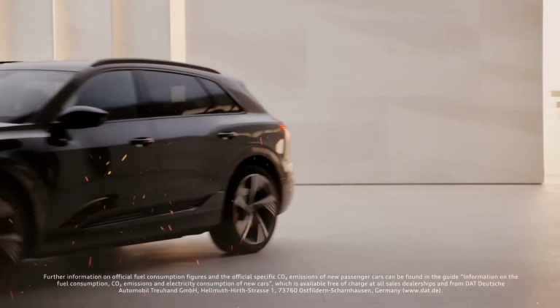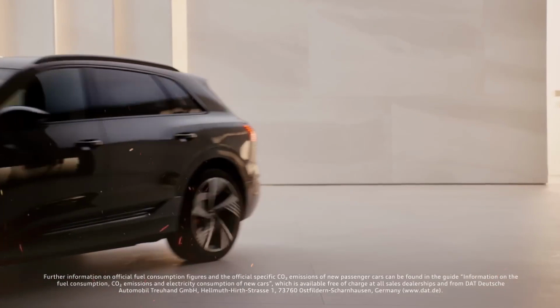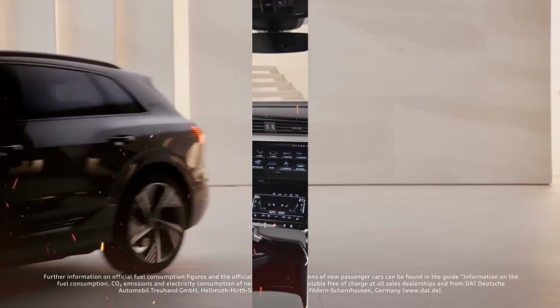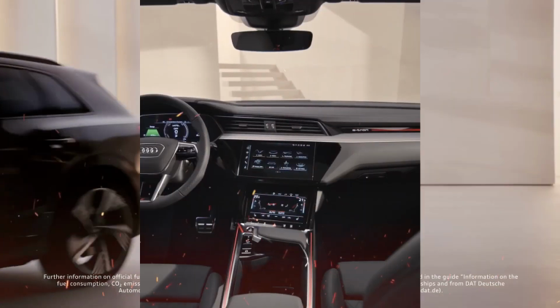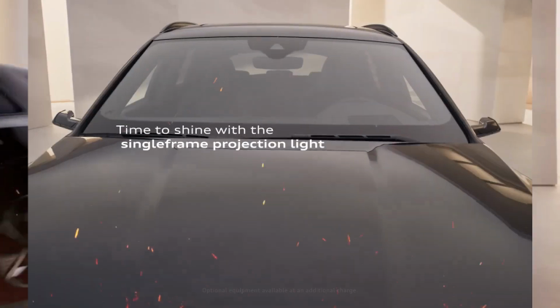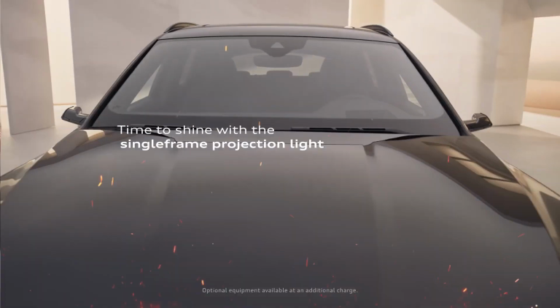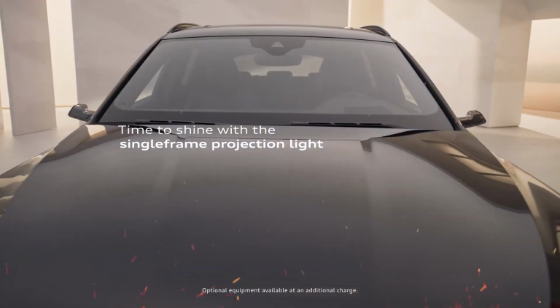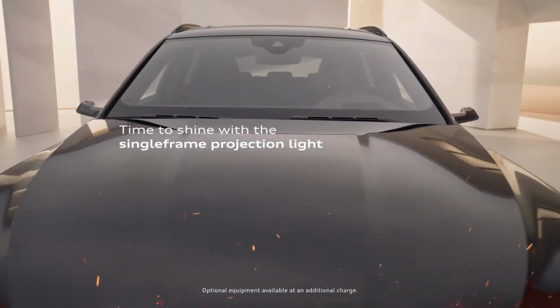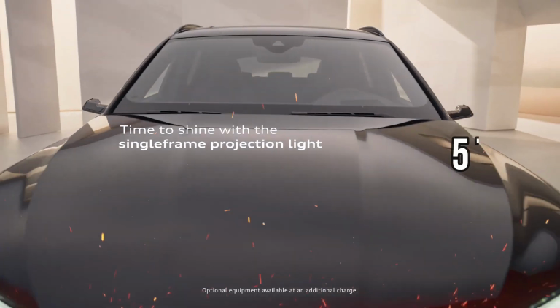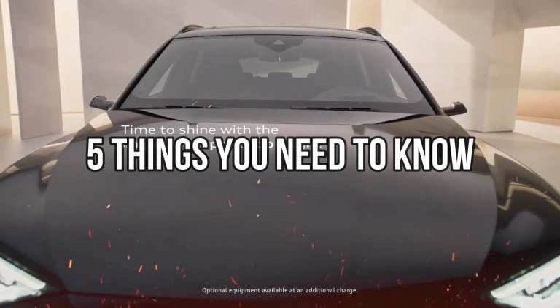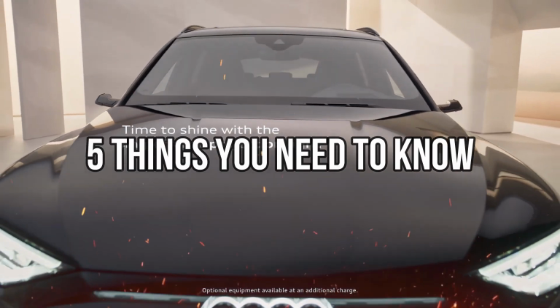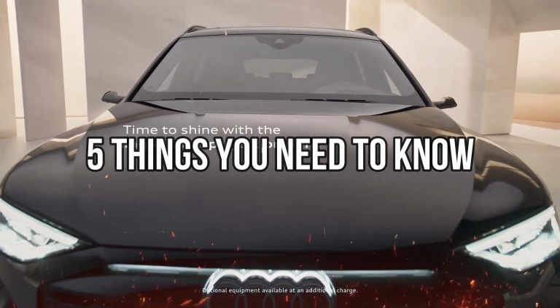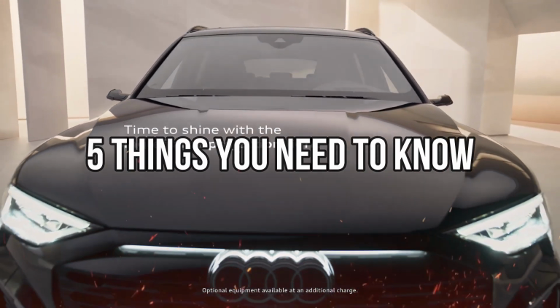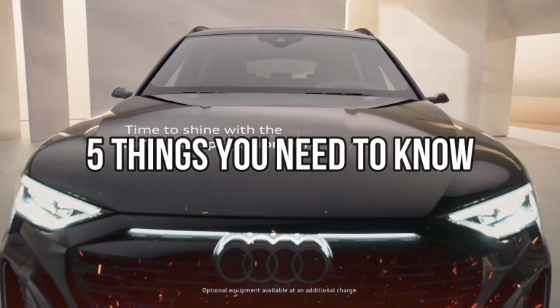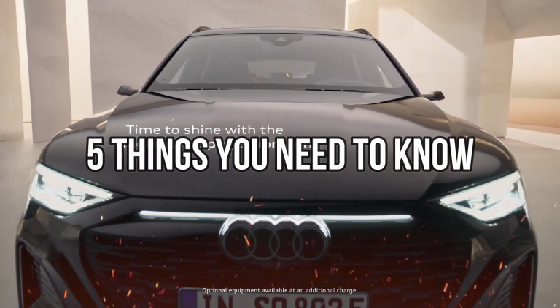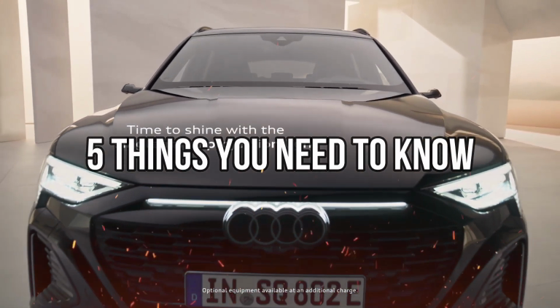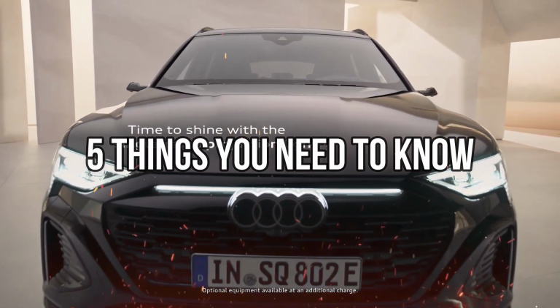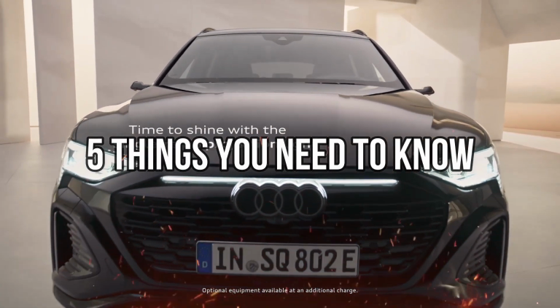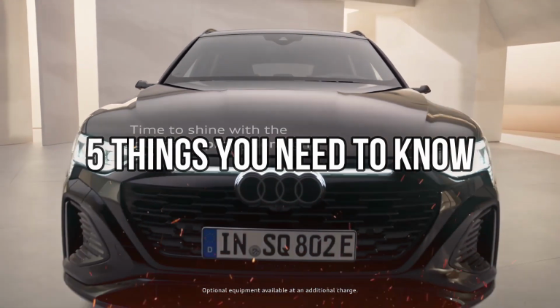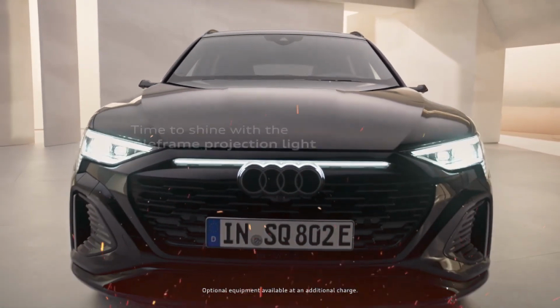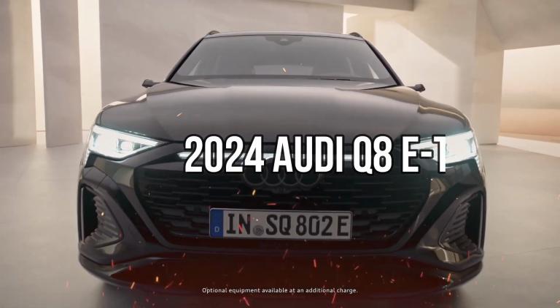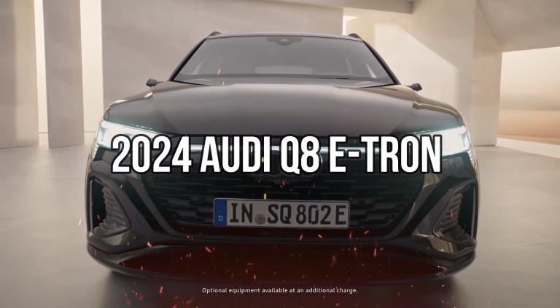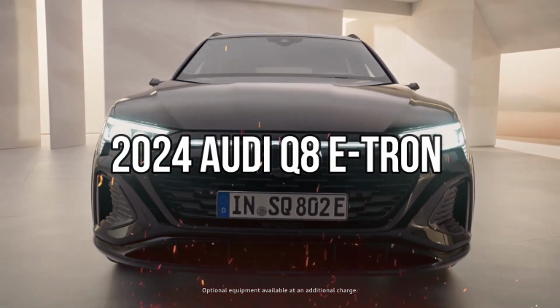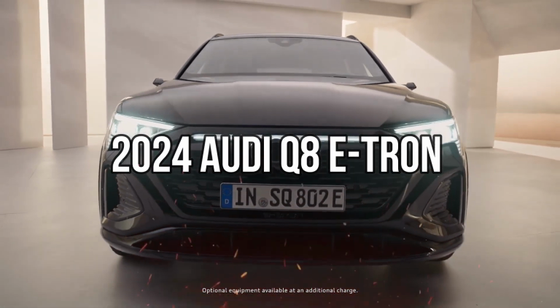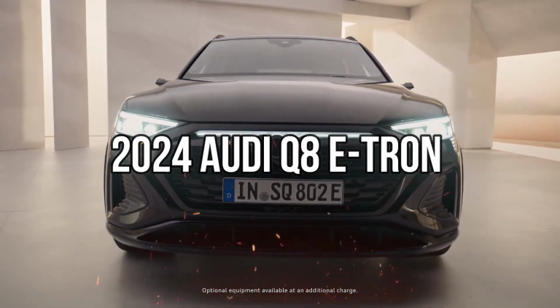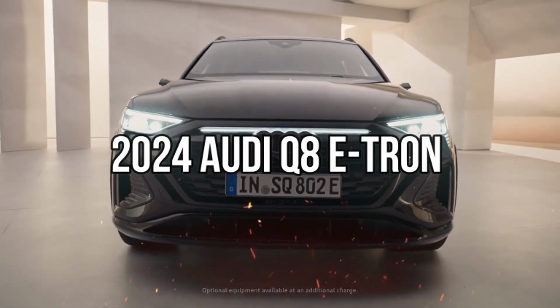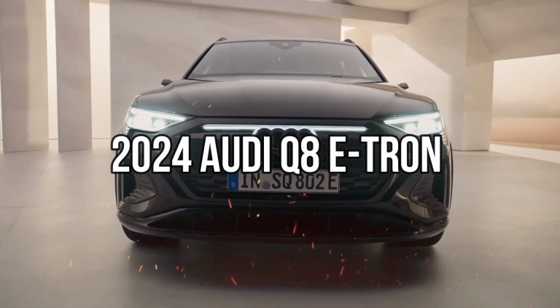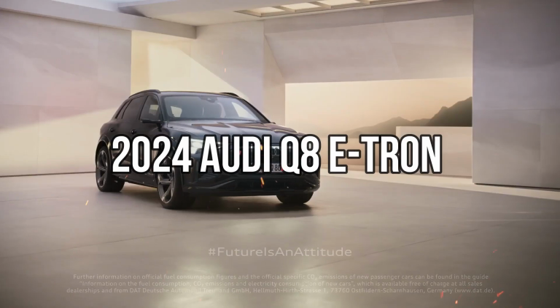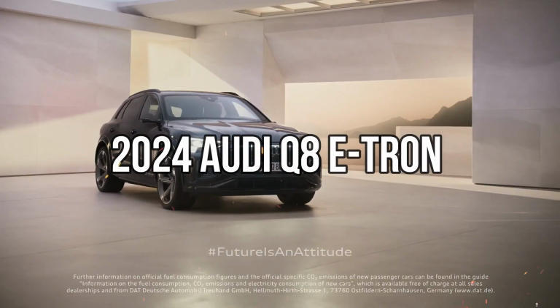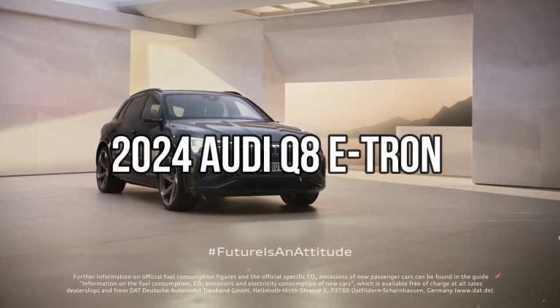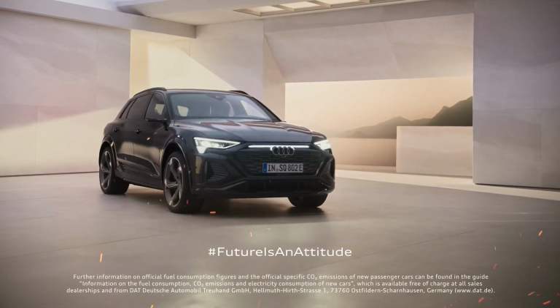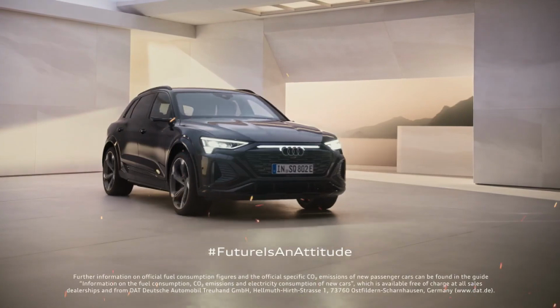So let's take a look at the five things you need to know about the new 2024 Audi Q8 e-tron.